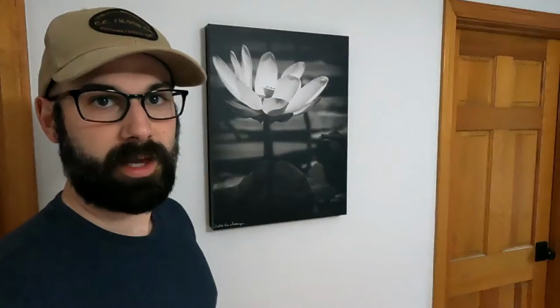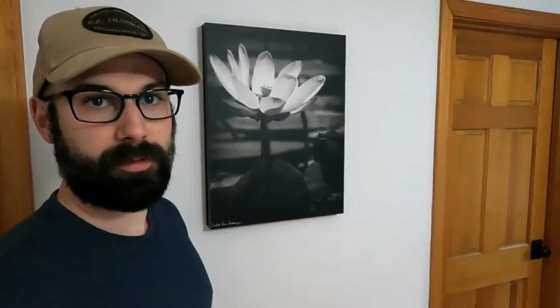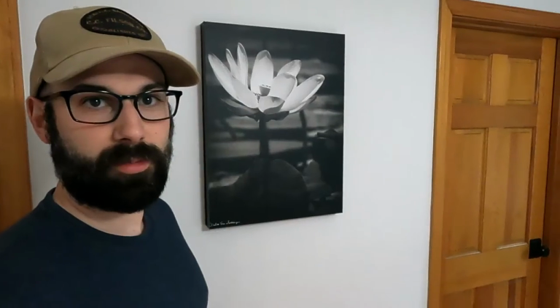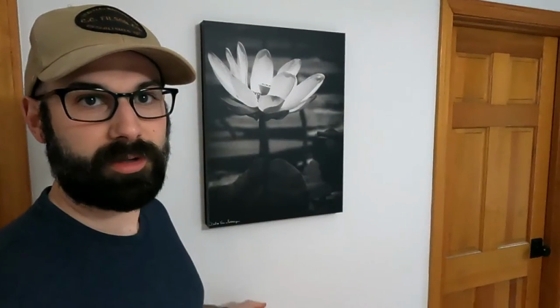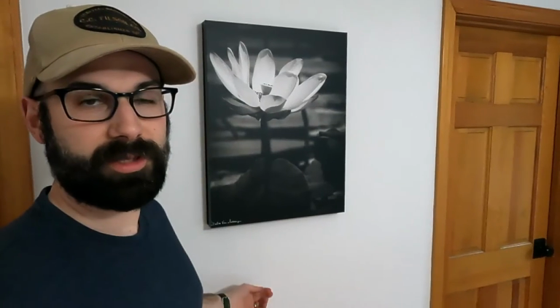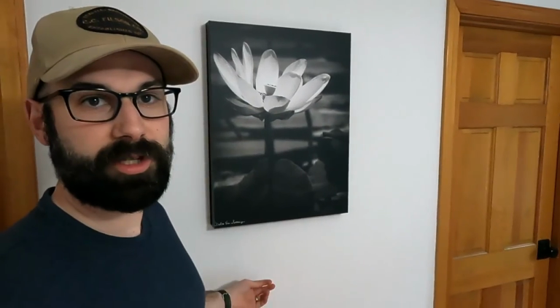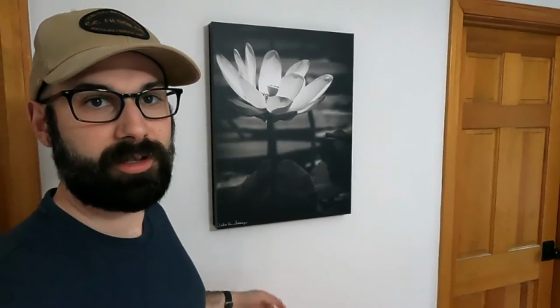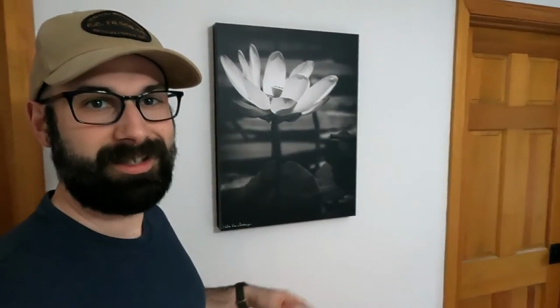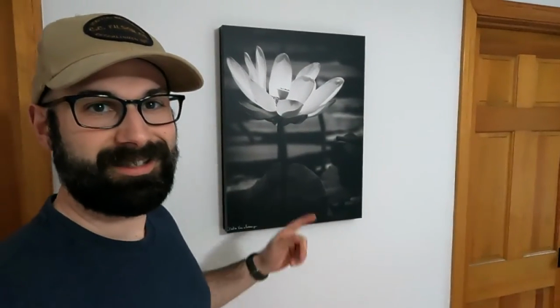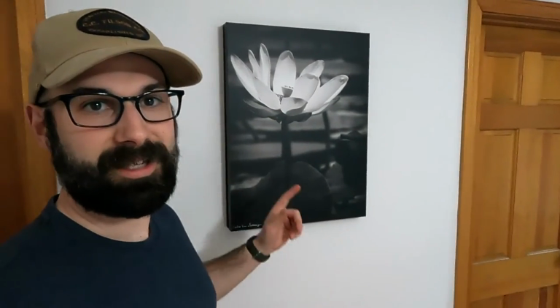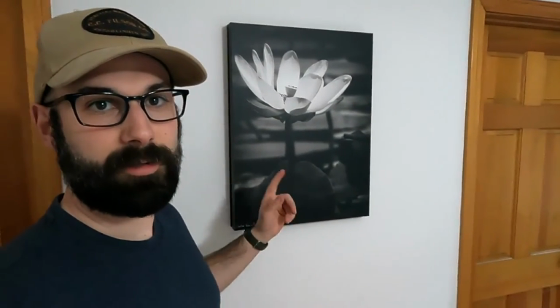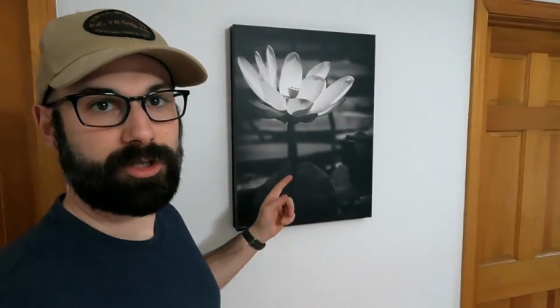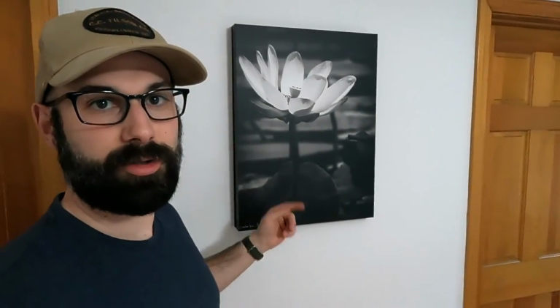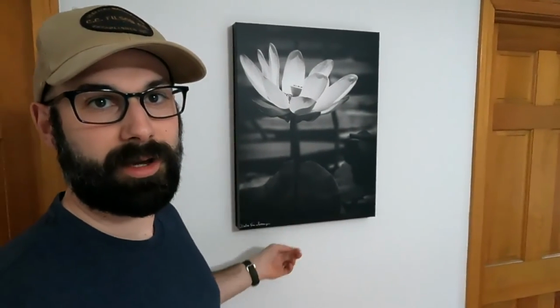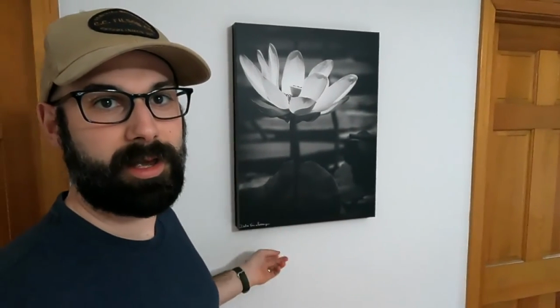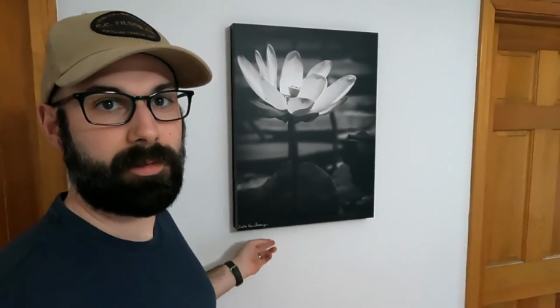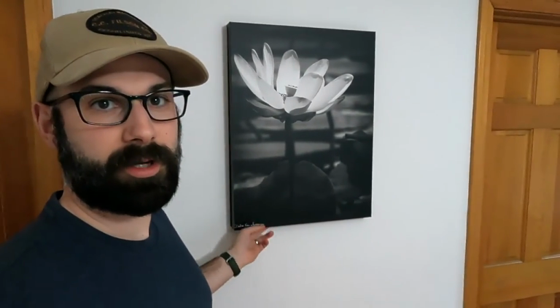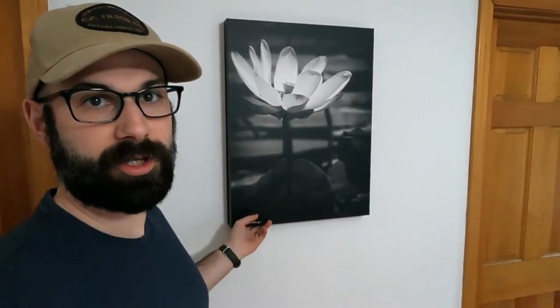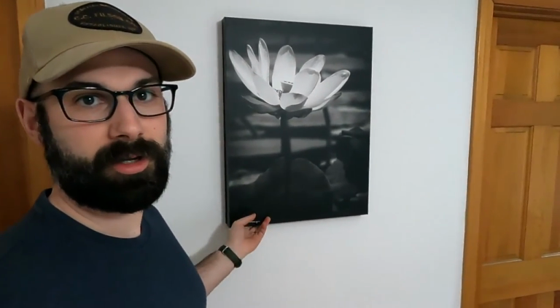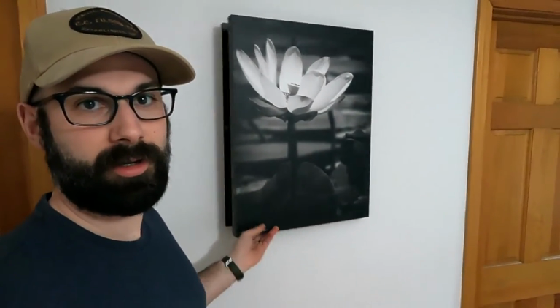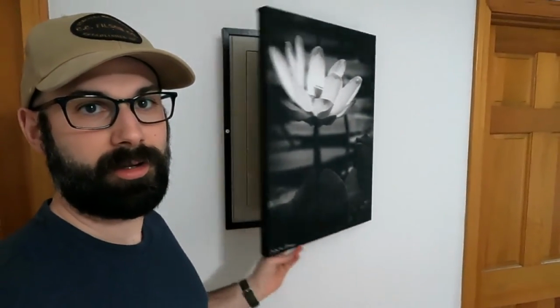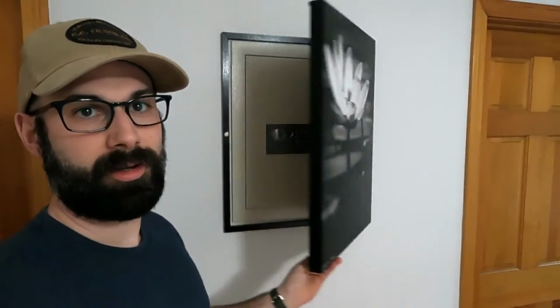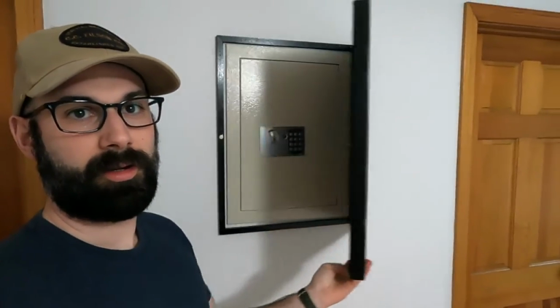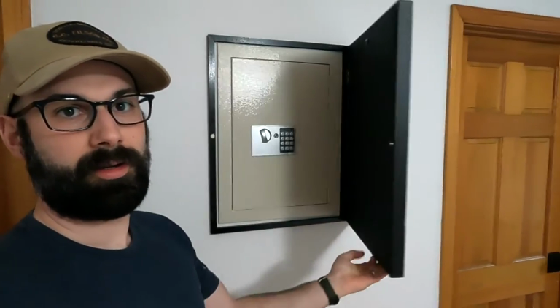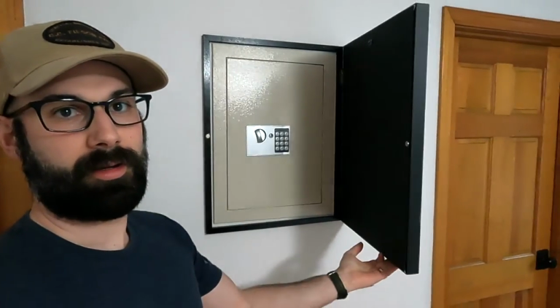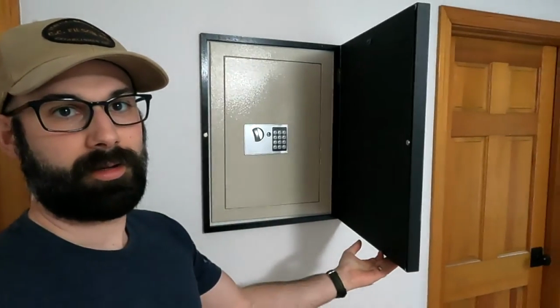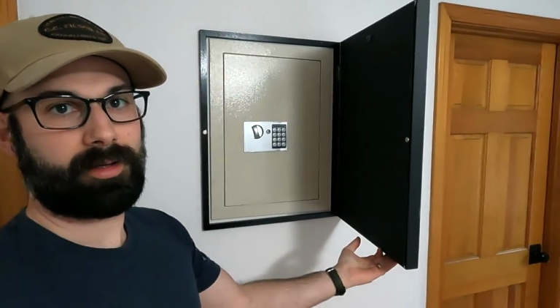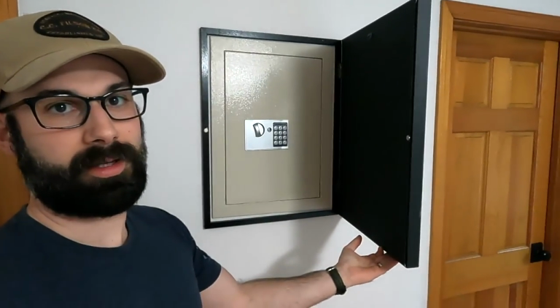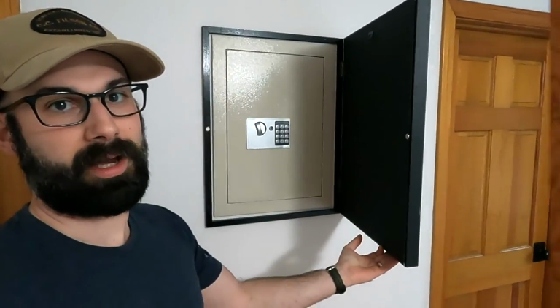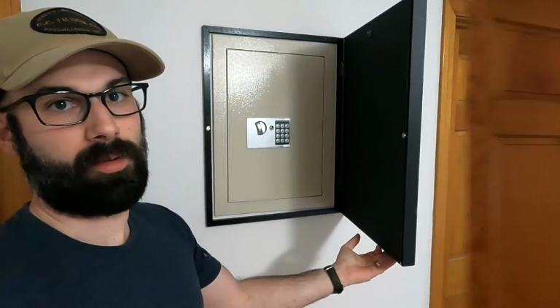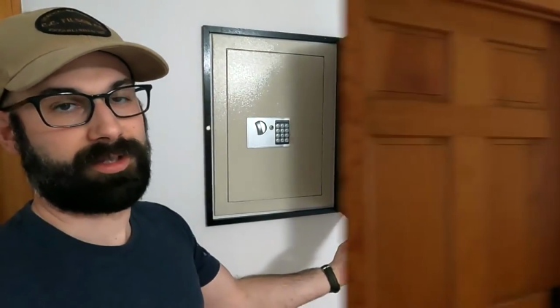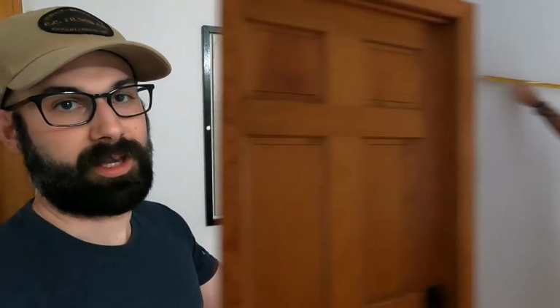Hey everyone, welcome to the channel. Today I'm going to show you how to hang a picture and hide a wall safe.